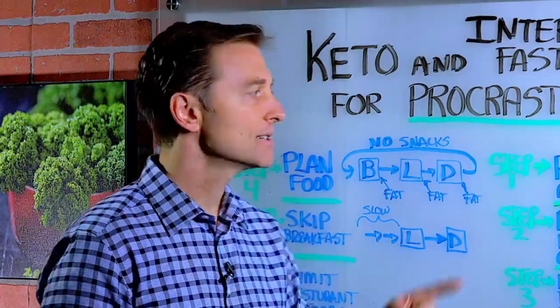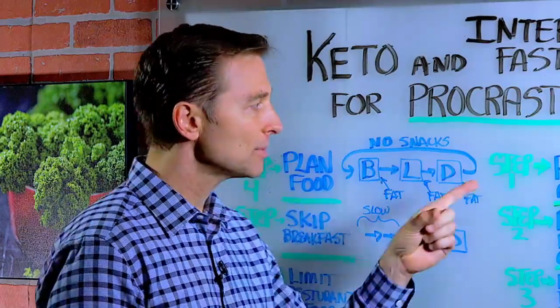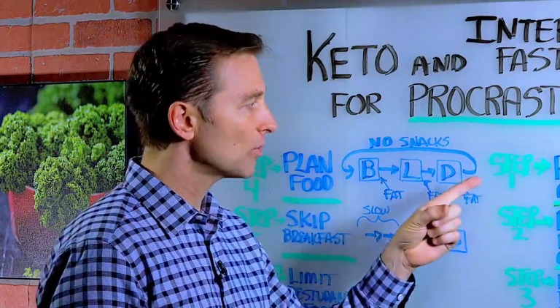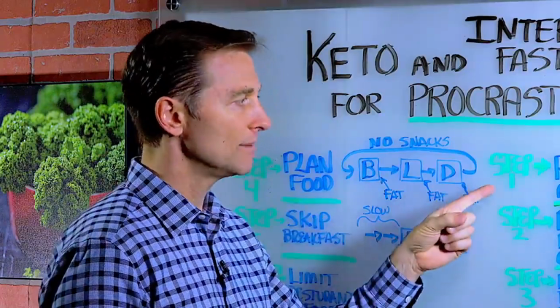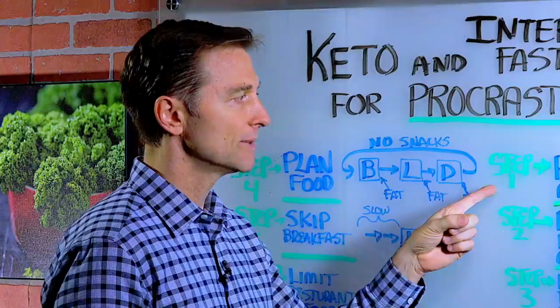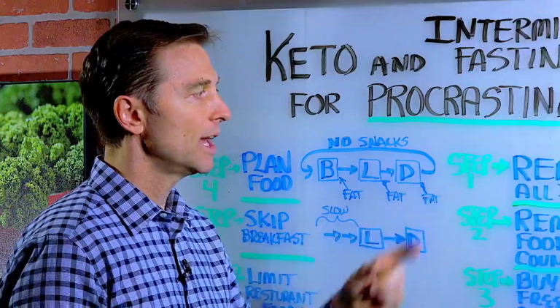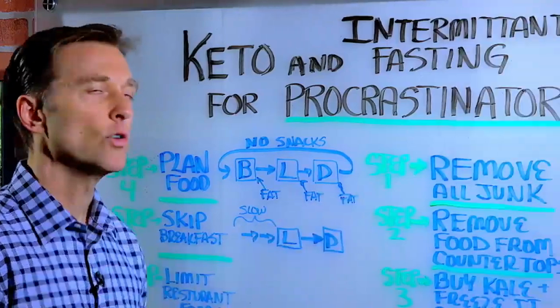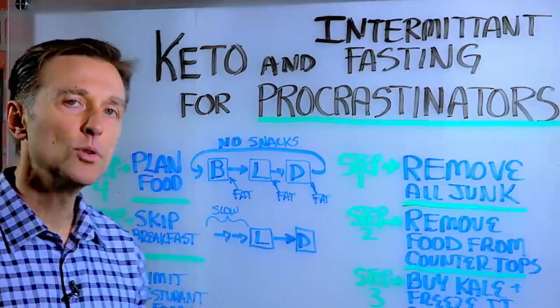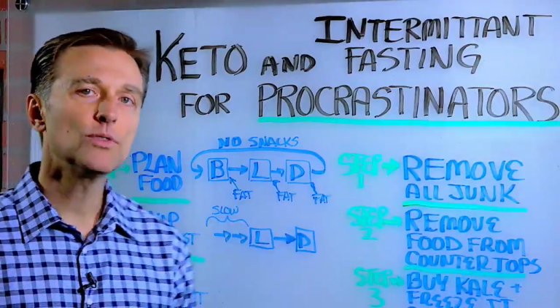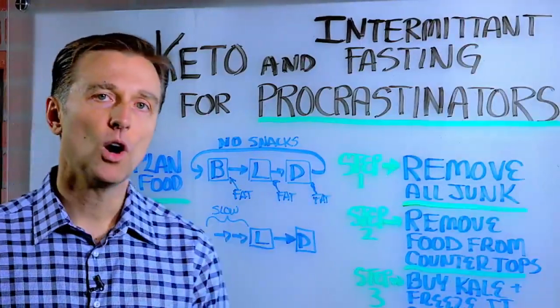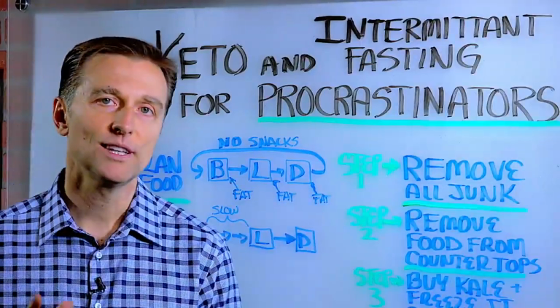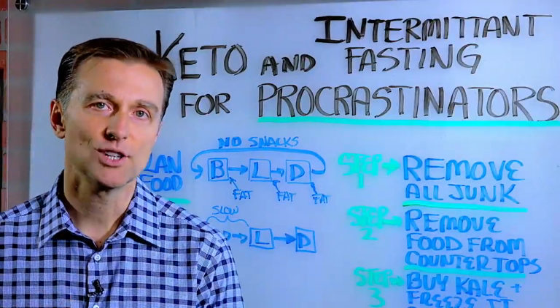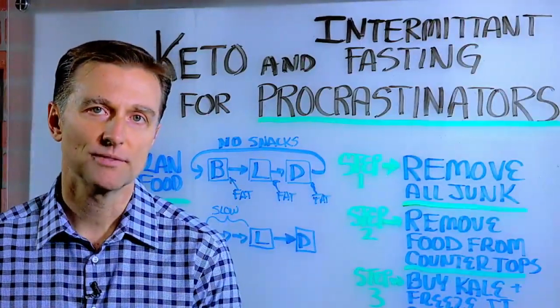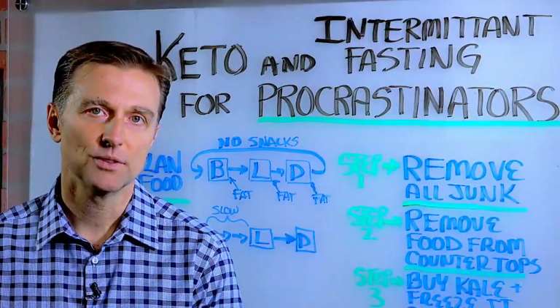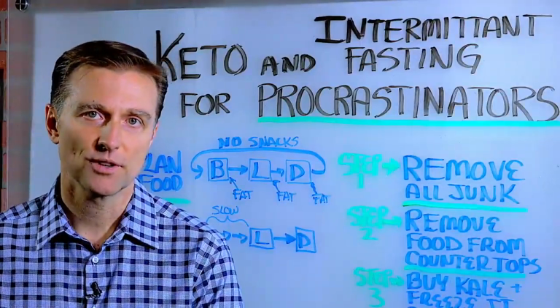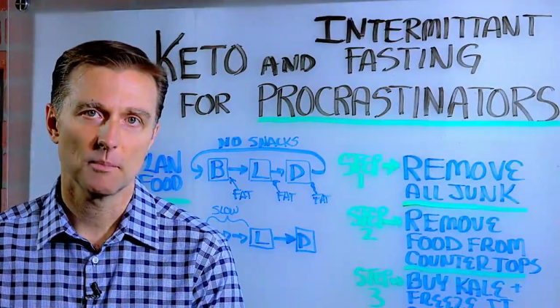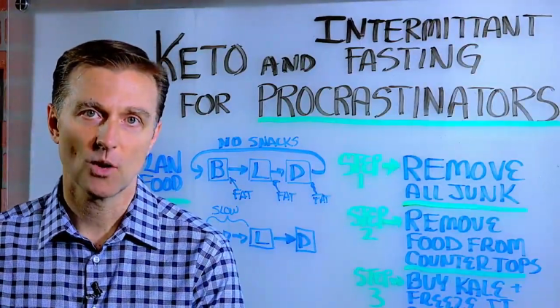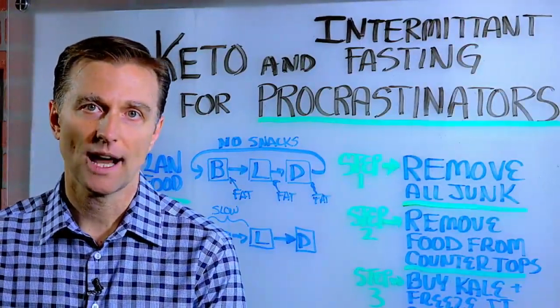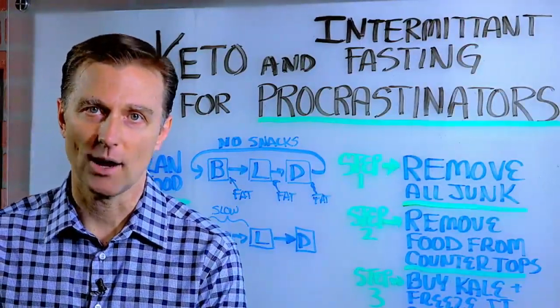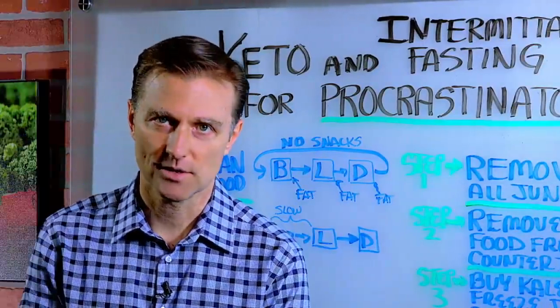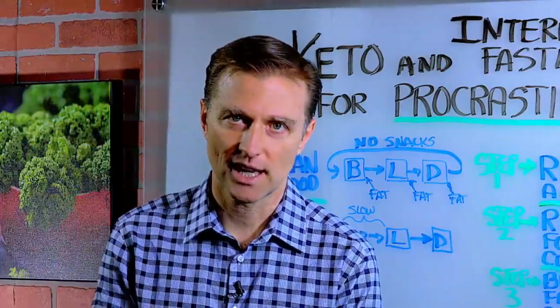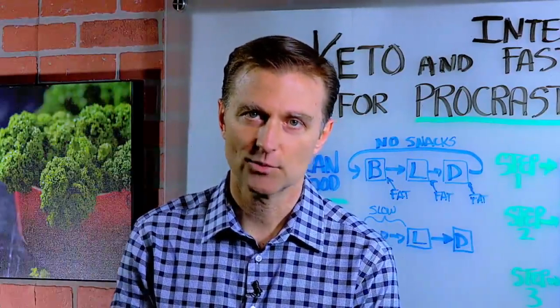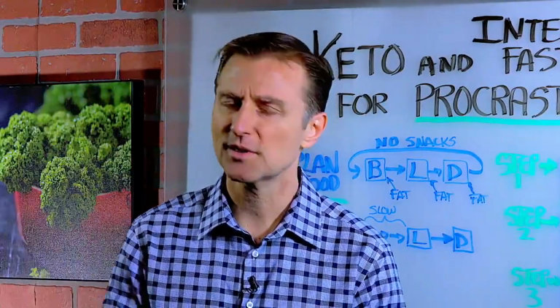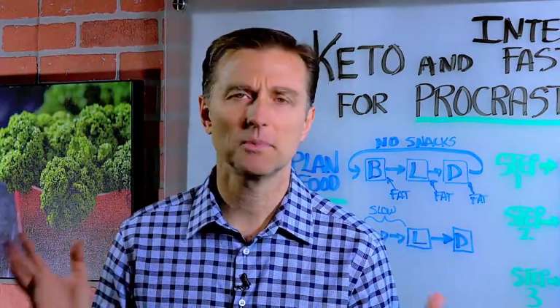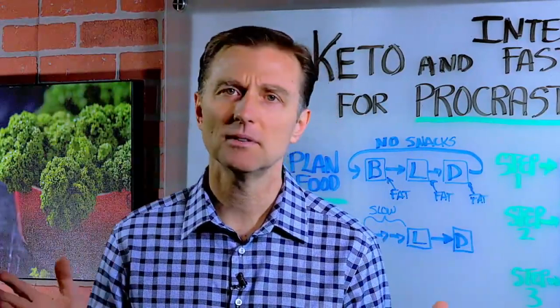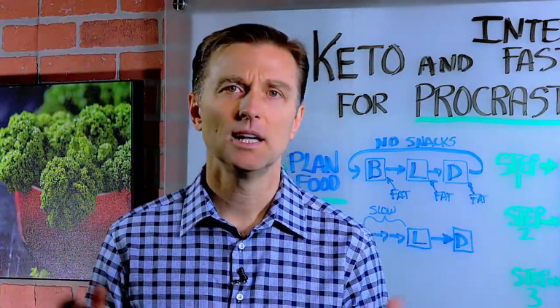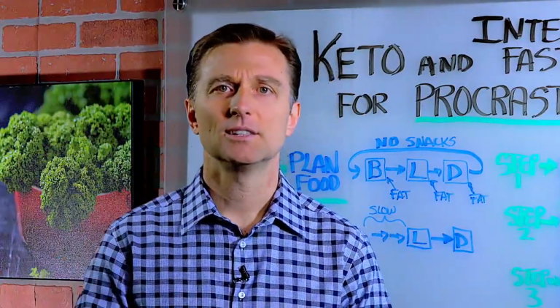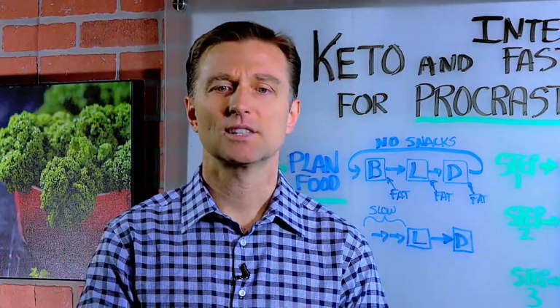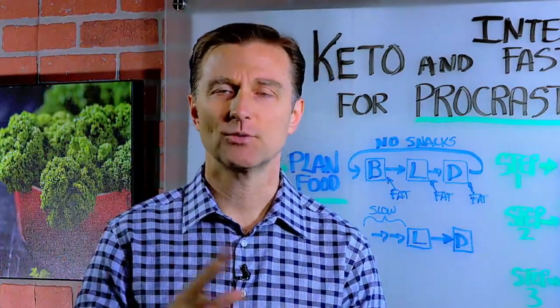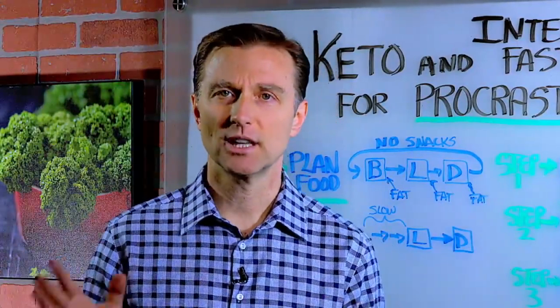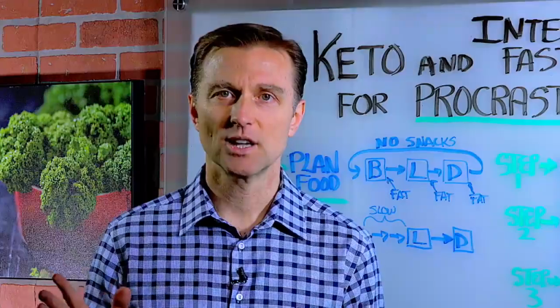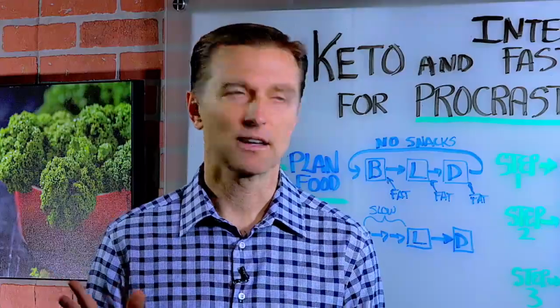Step number one: remove all the junk food from your house. Real simple — just get rid of the junk.